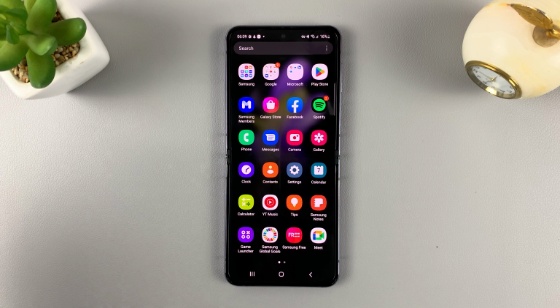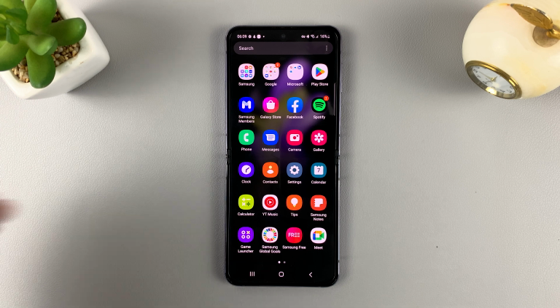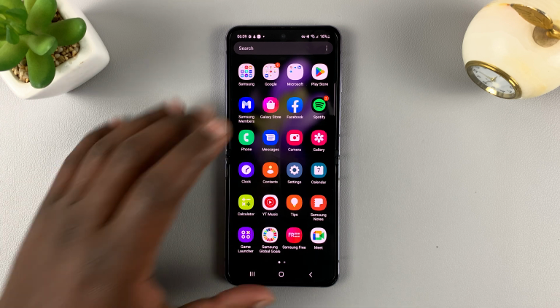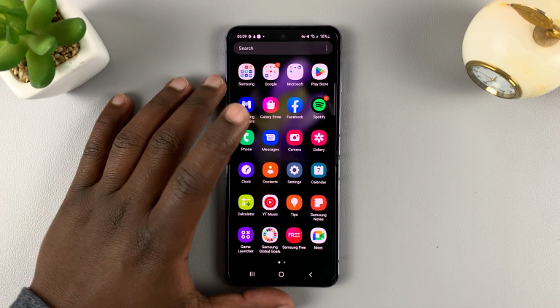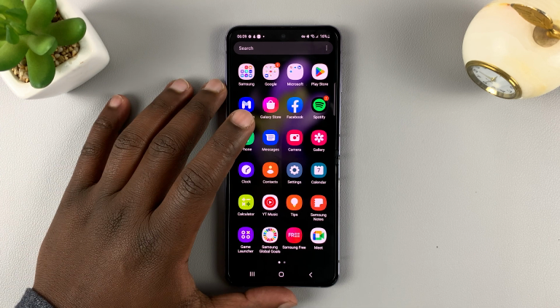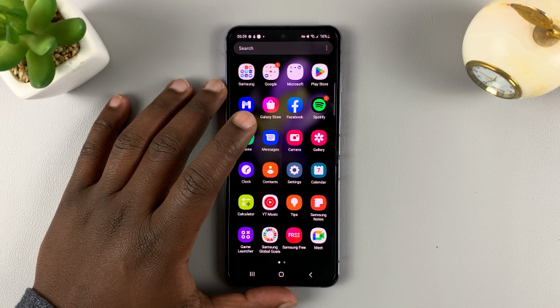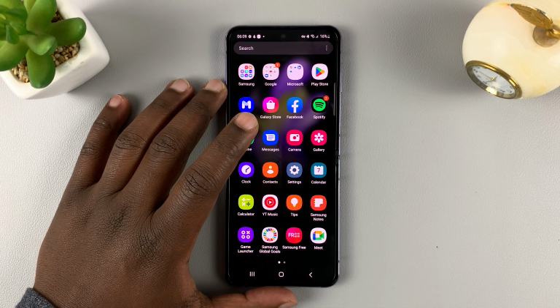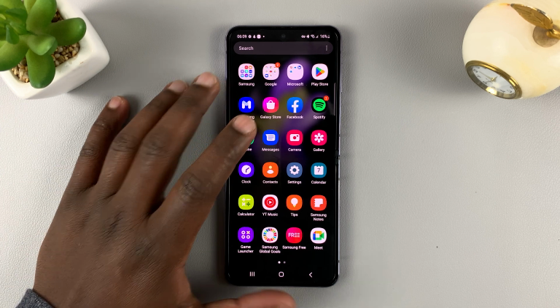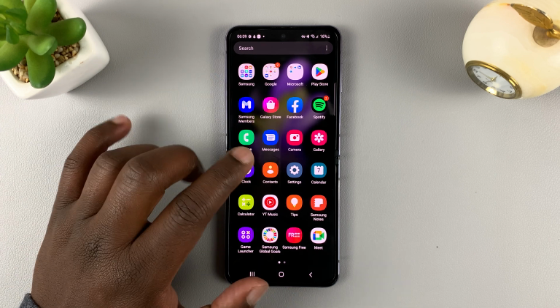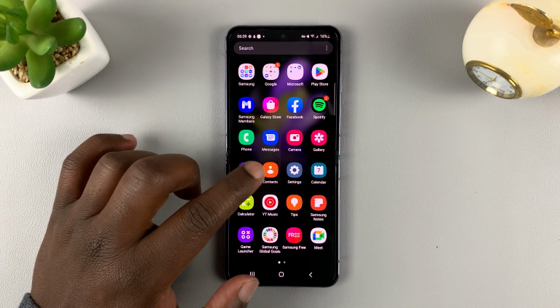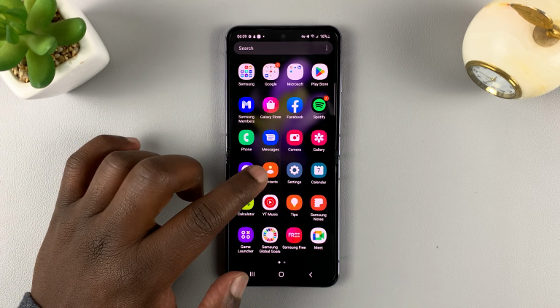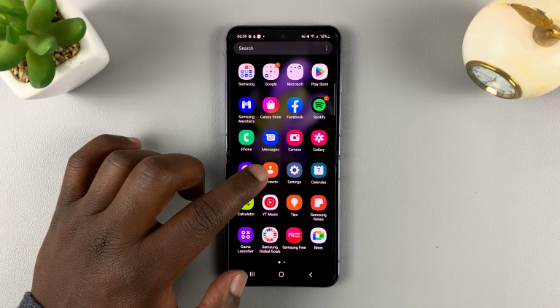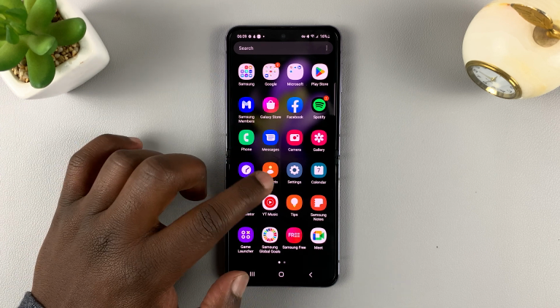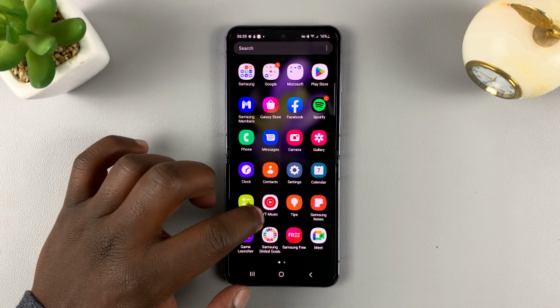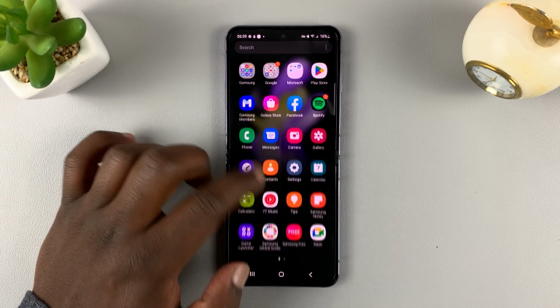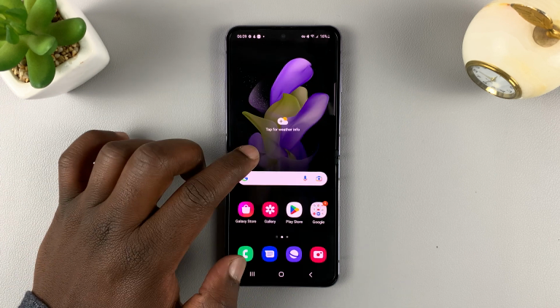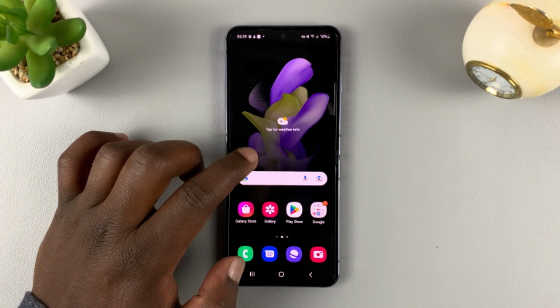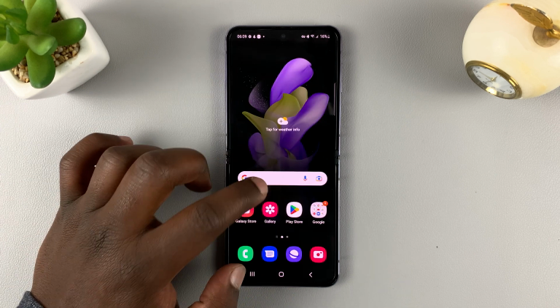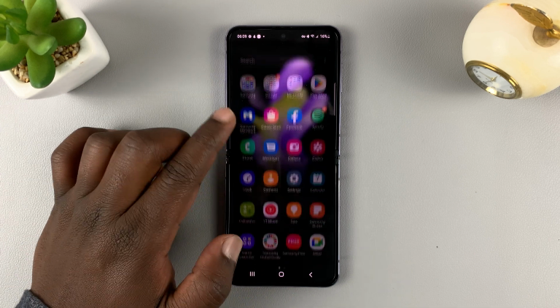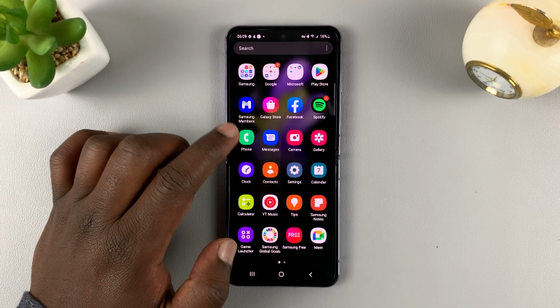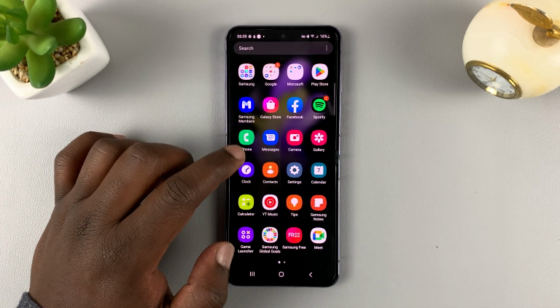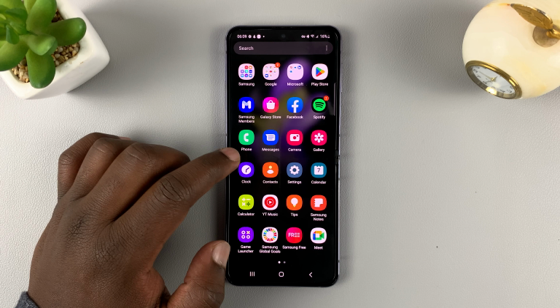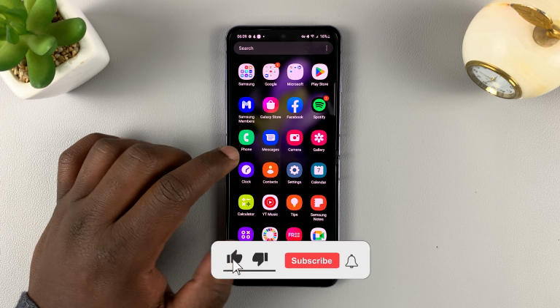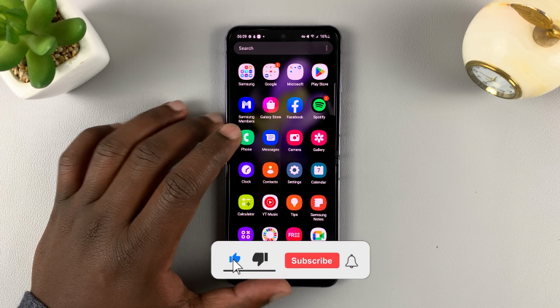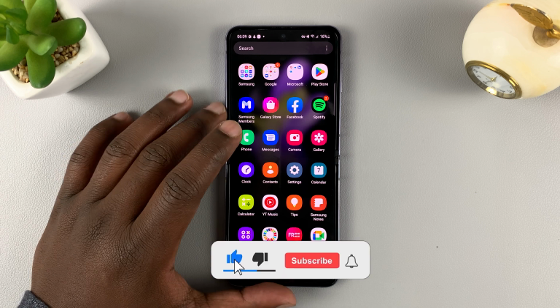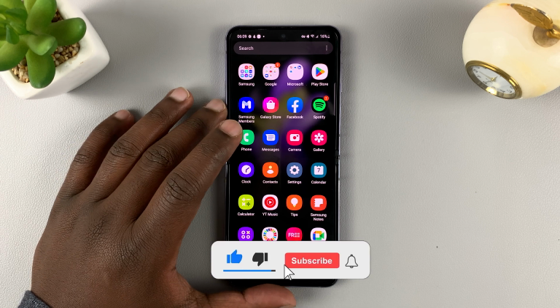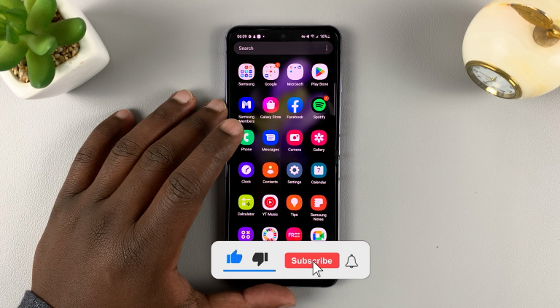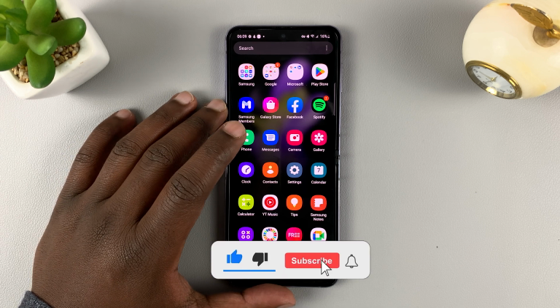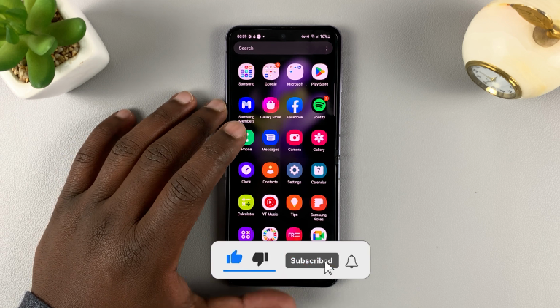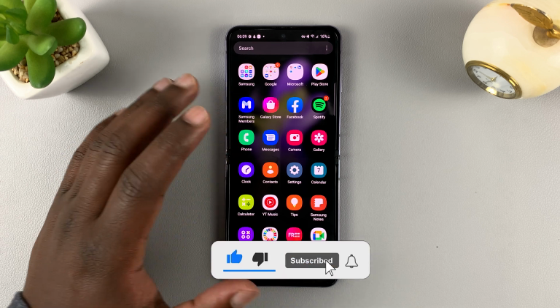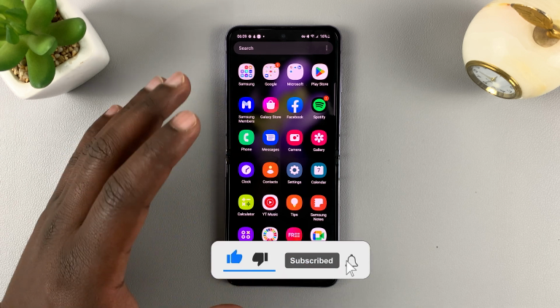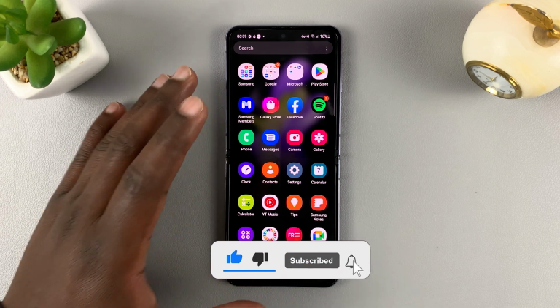This is the Samsung Galaxy Z Flip 4. Today I'll be showing you how to set up your fingerprint on this phone.